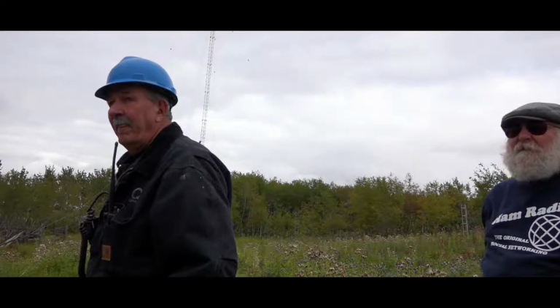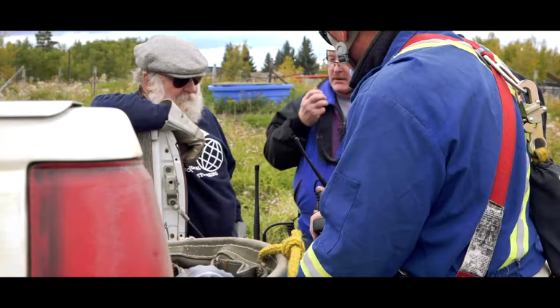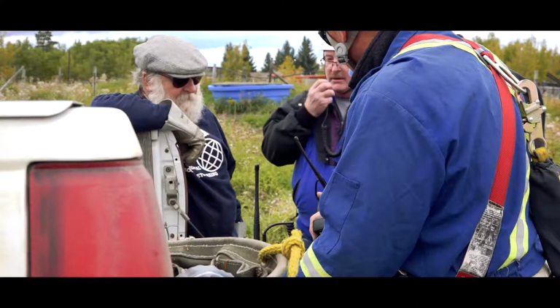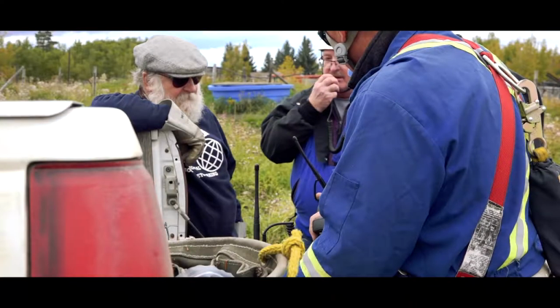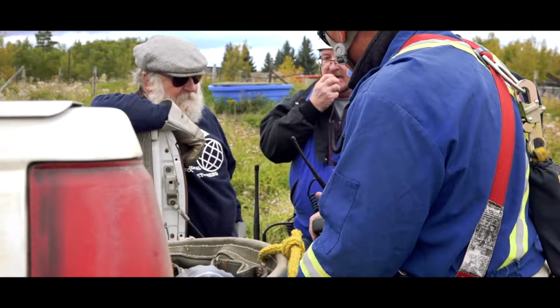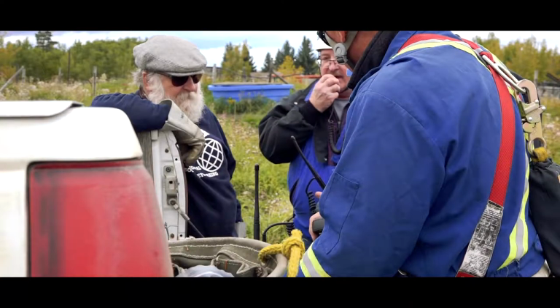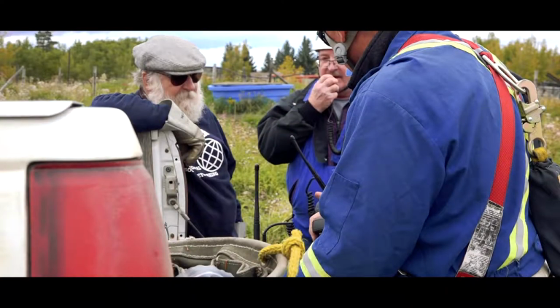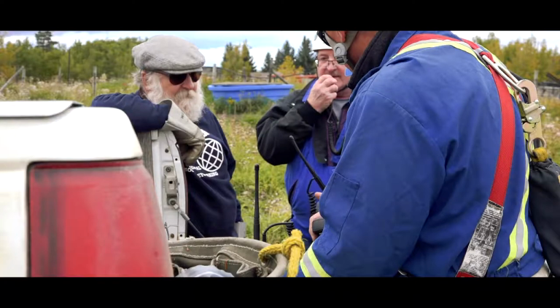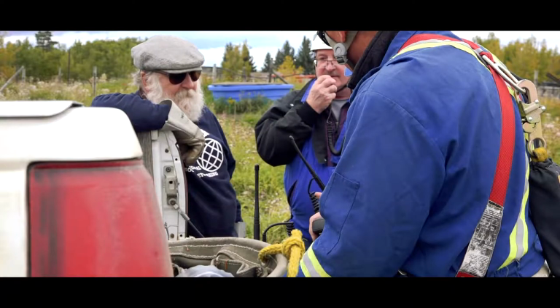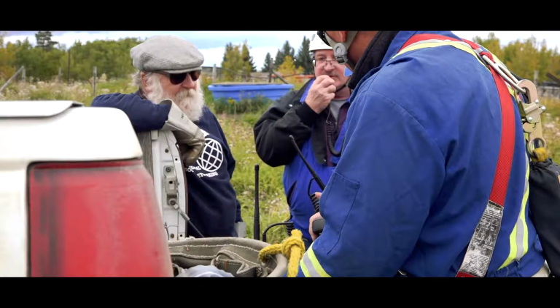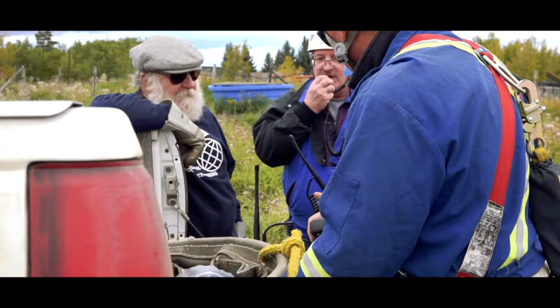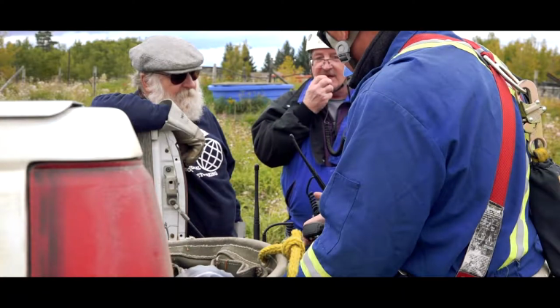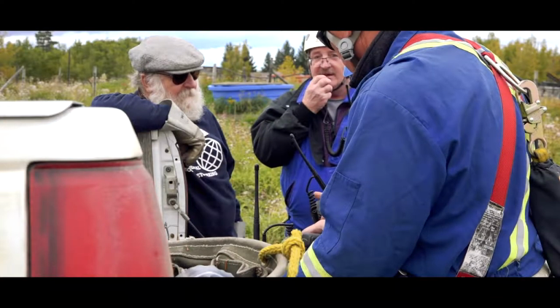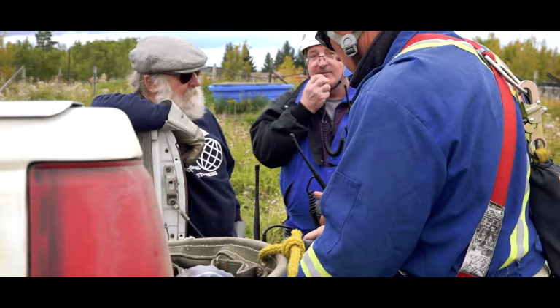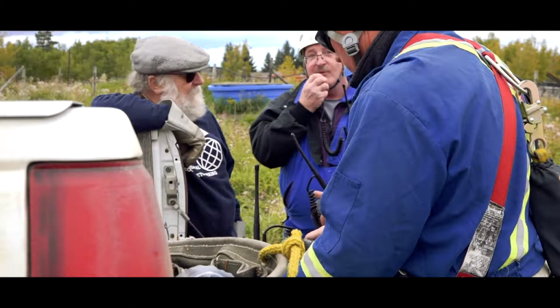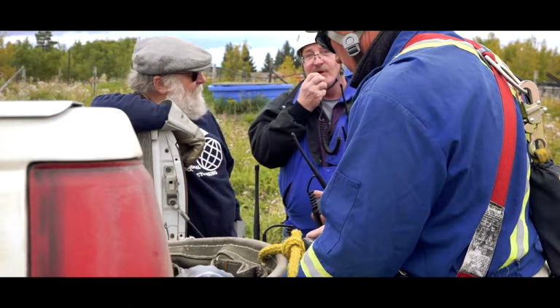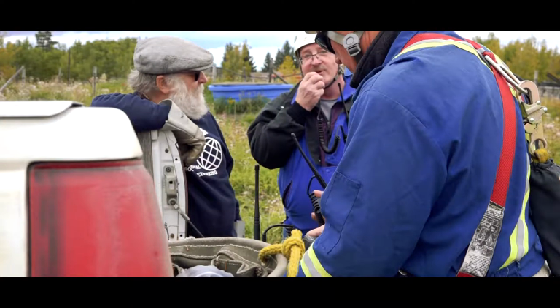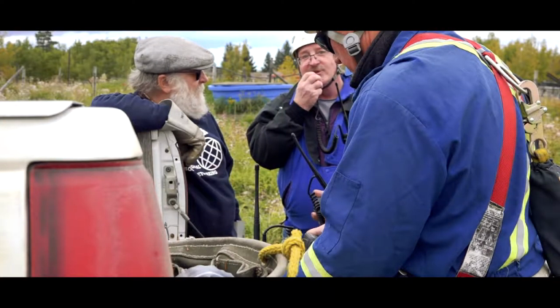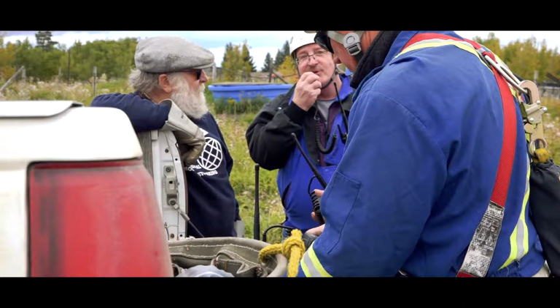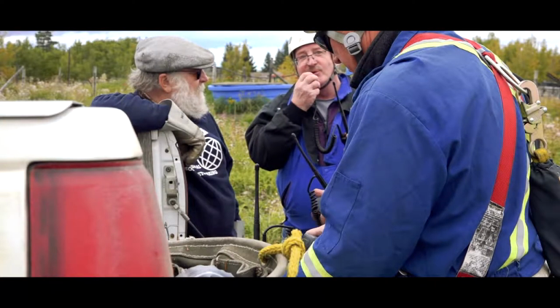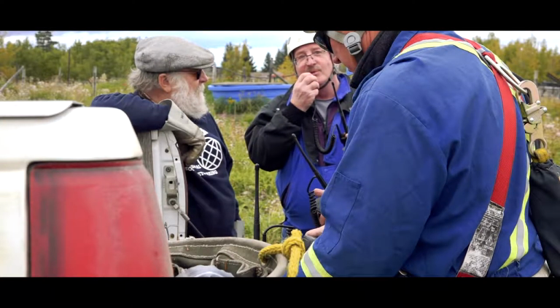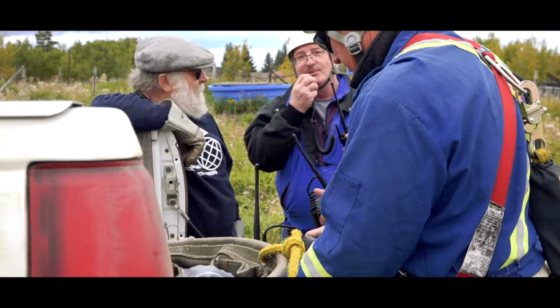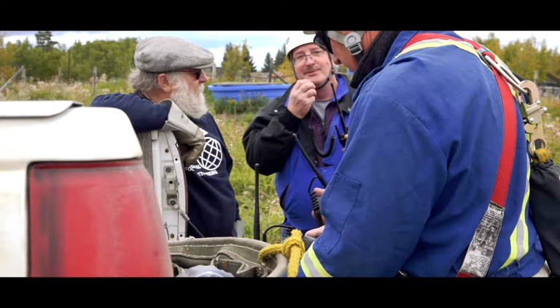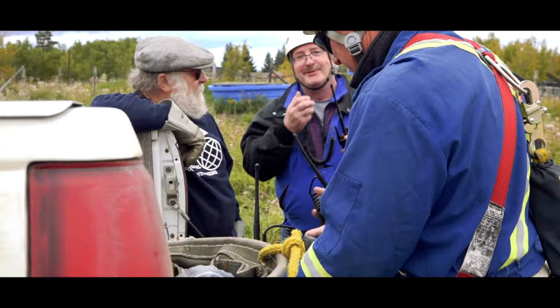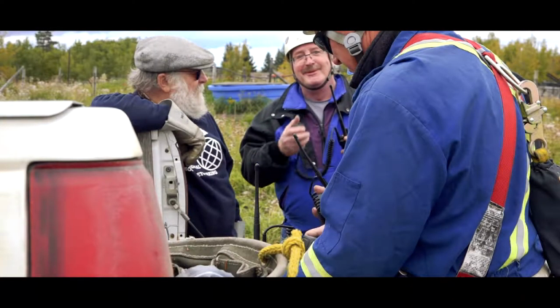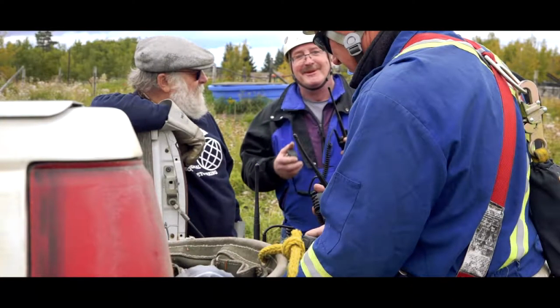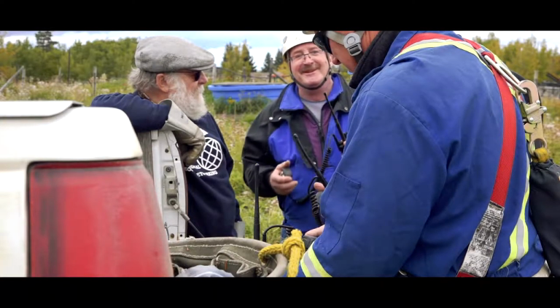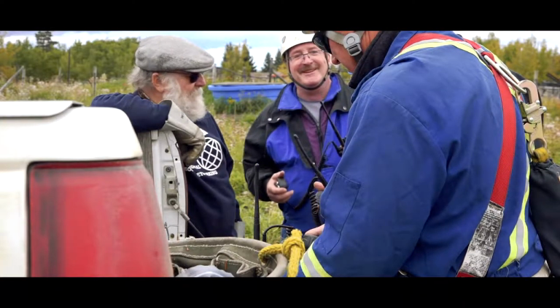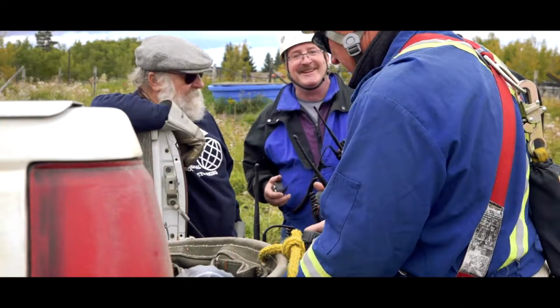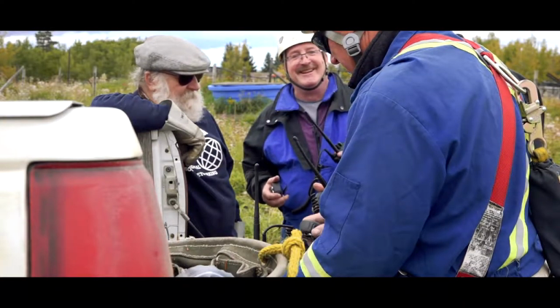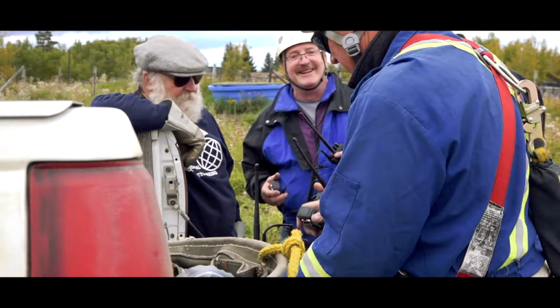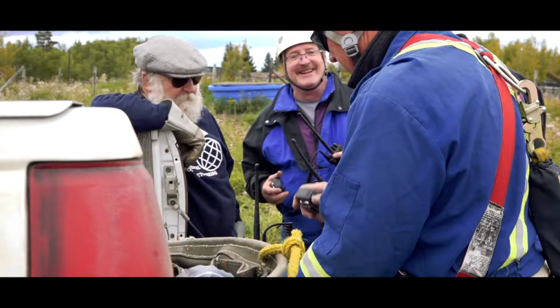You want your beam to be pointing and directing the signal towards the station that you're trying to talk to.